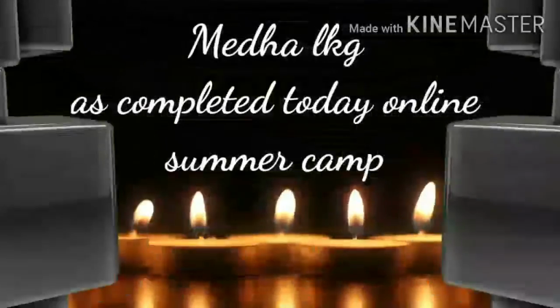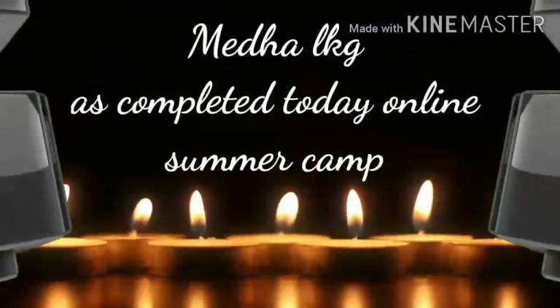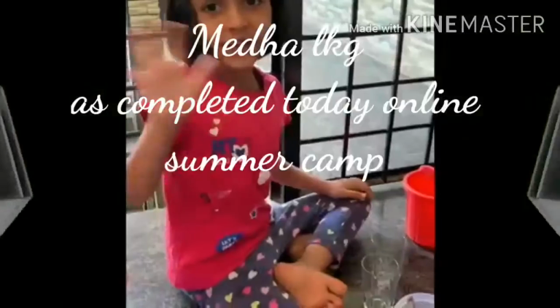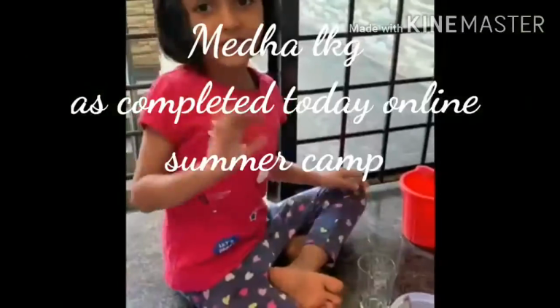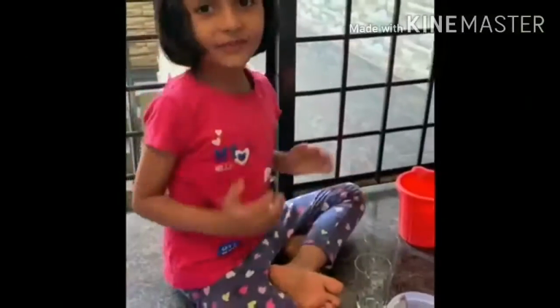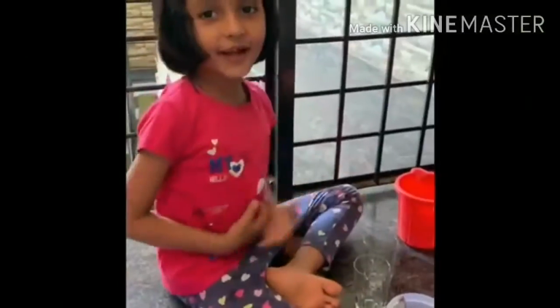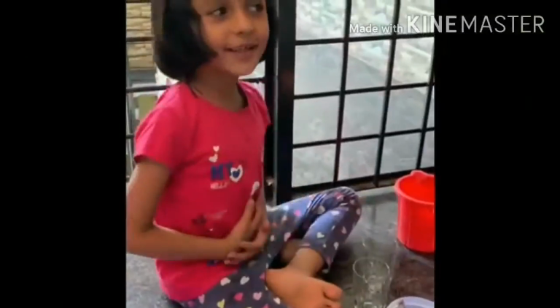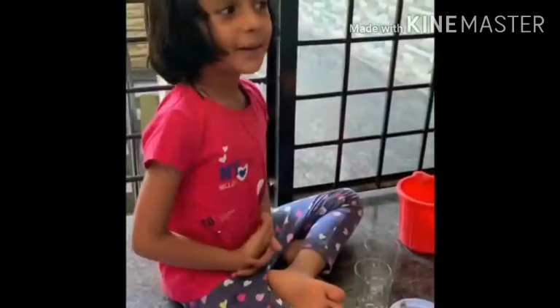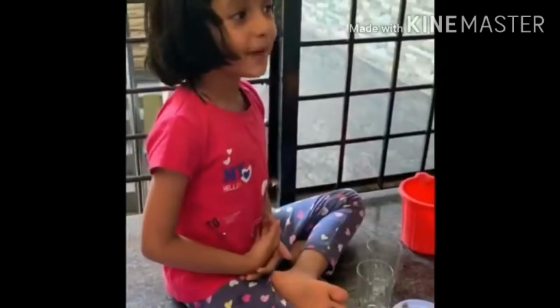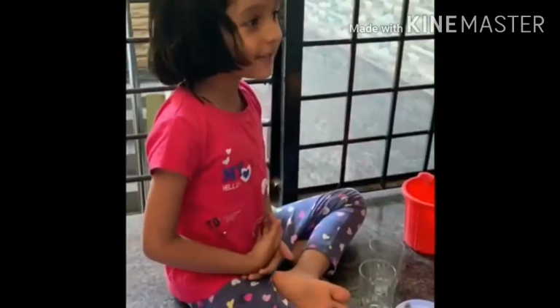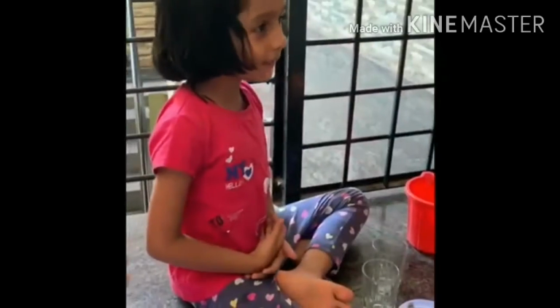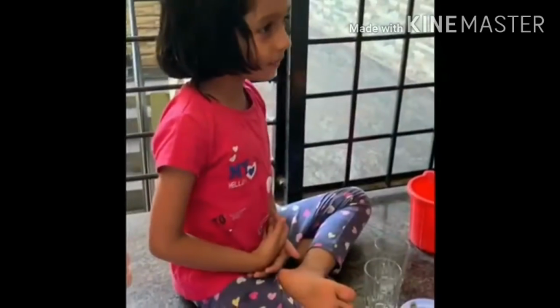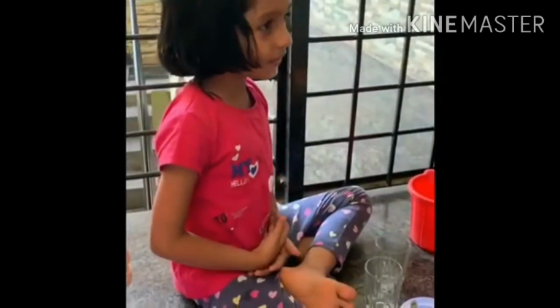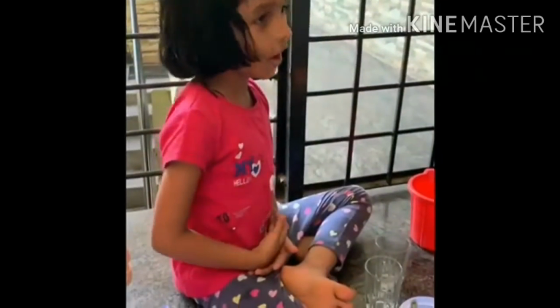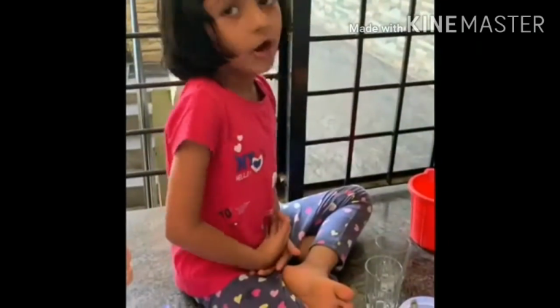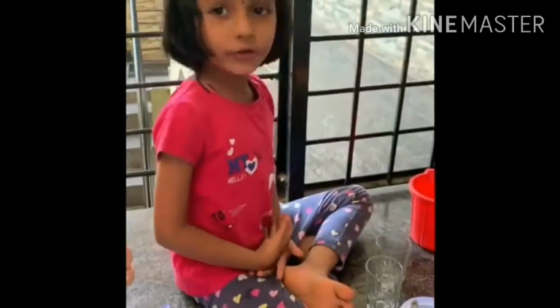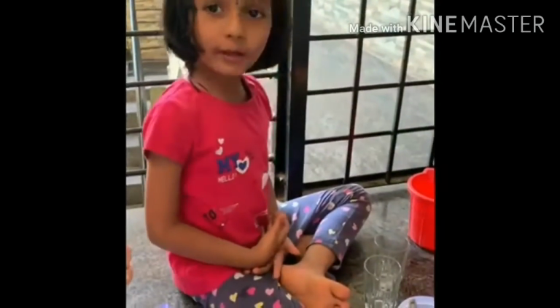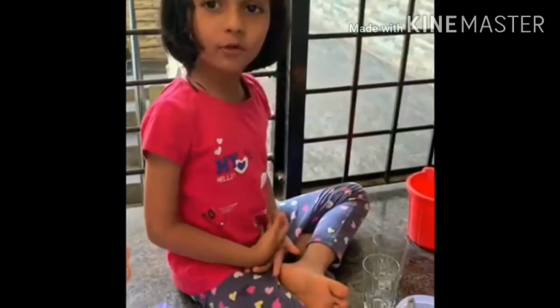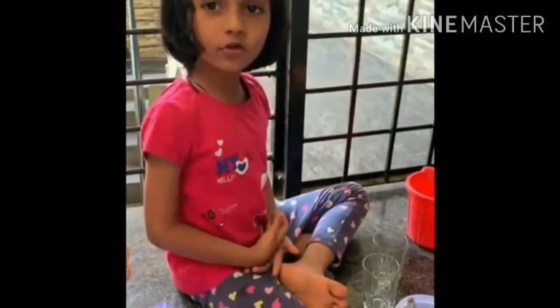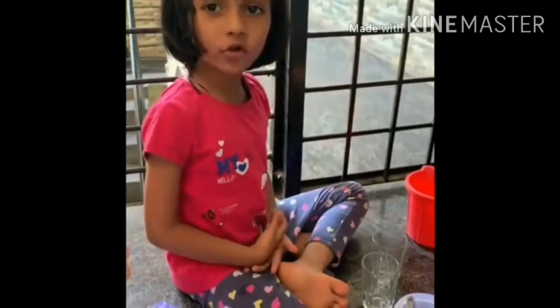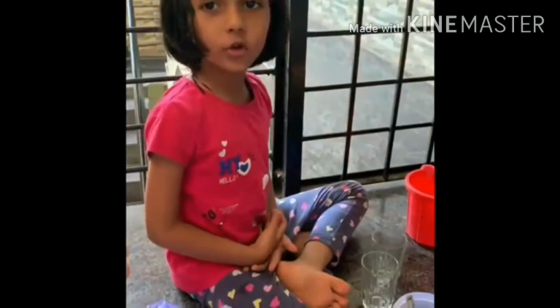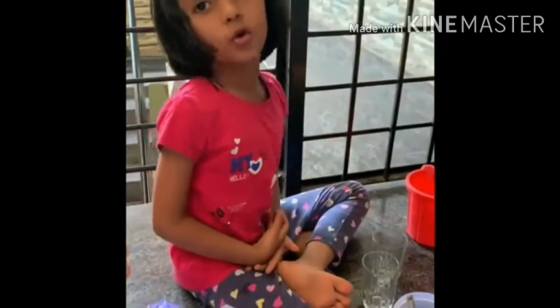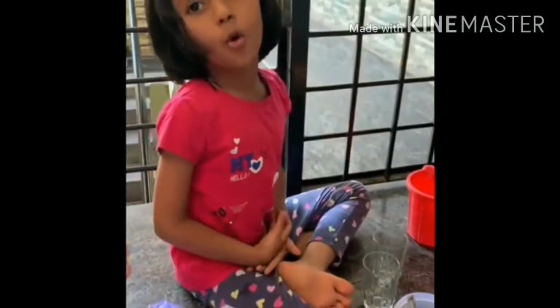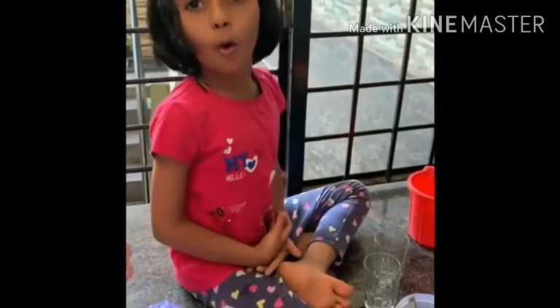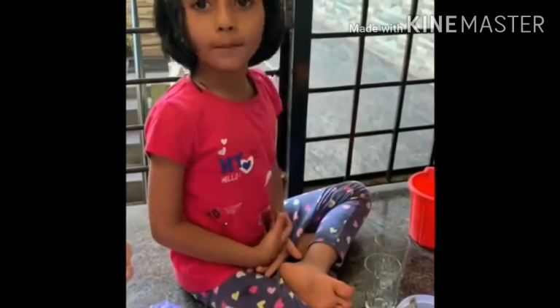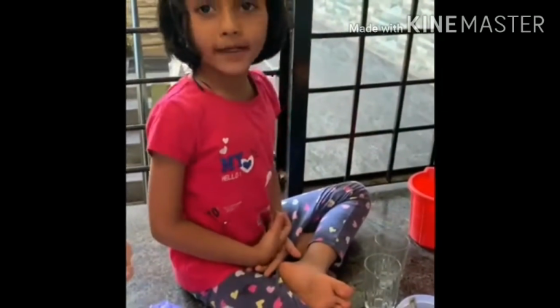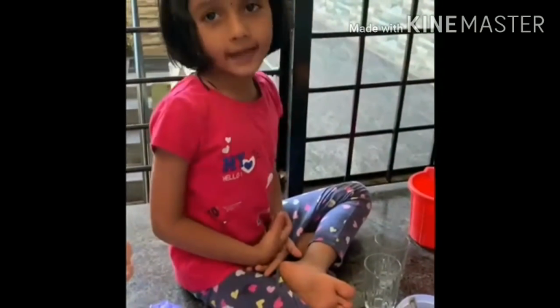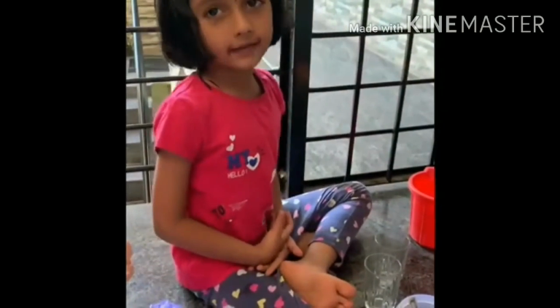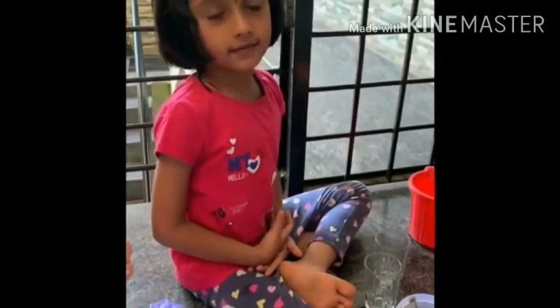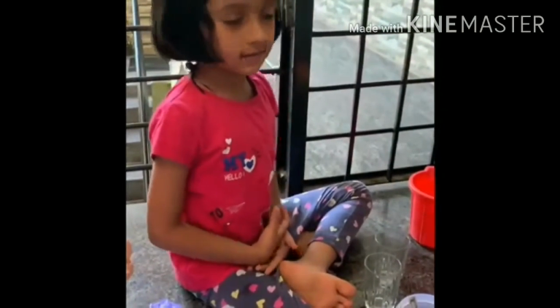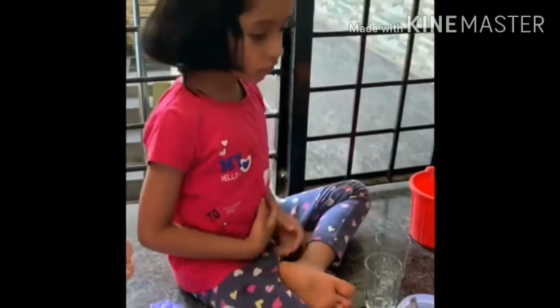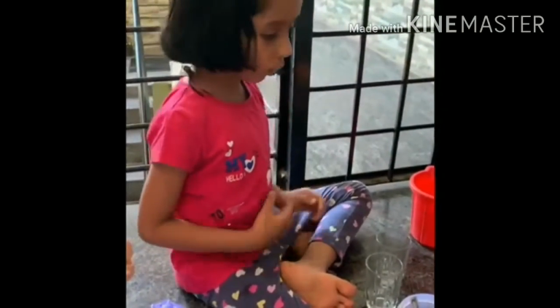Hi everyone, my name is Vida. Today I am going to show you how to make homemade candles.